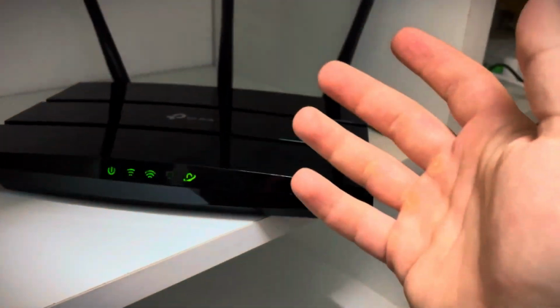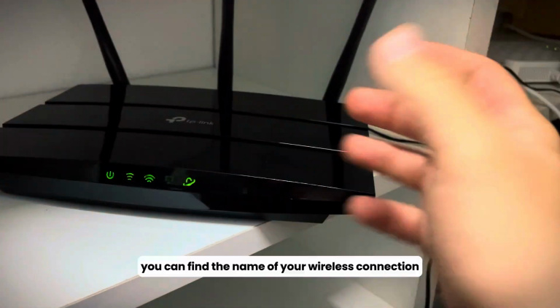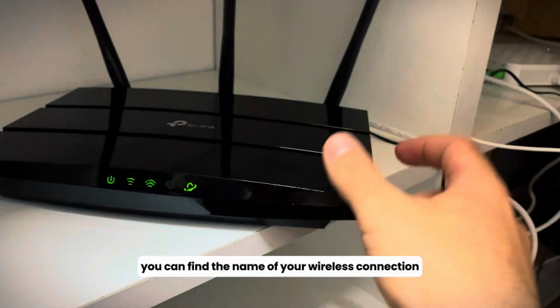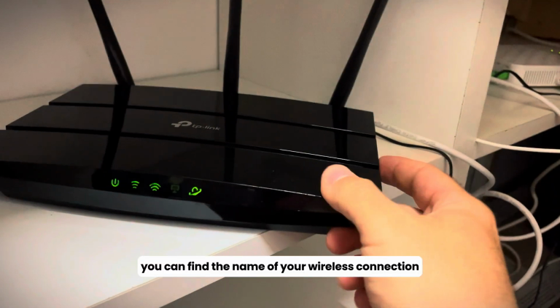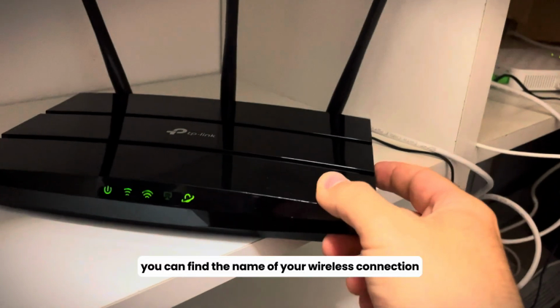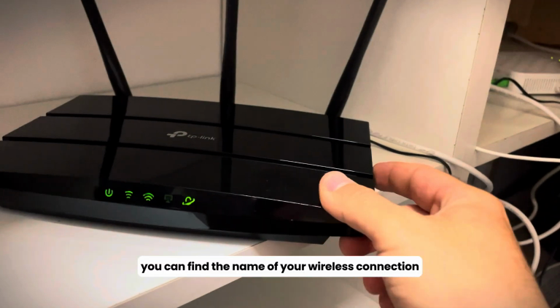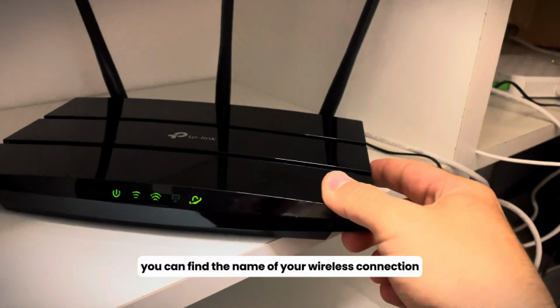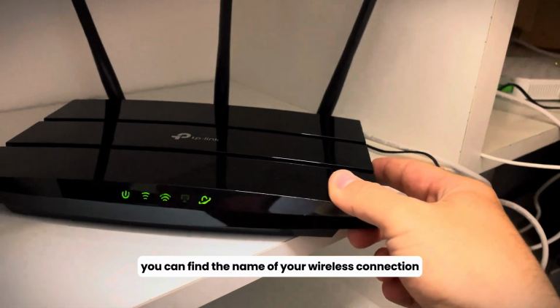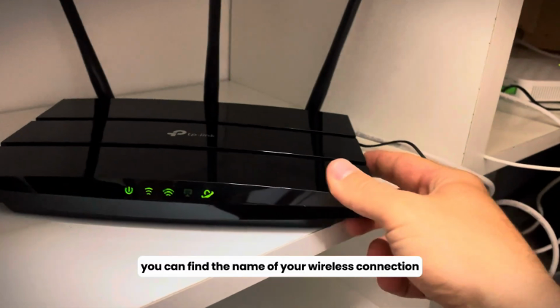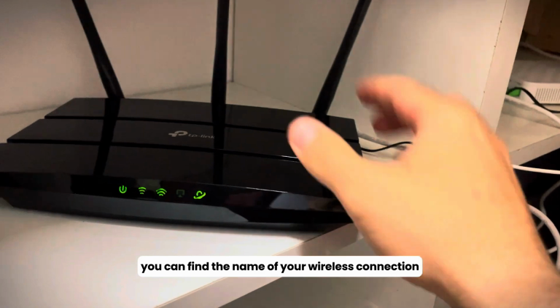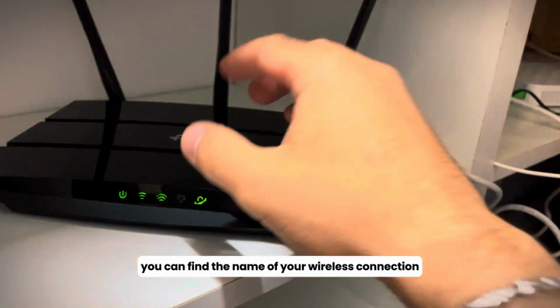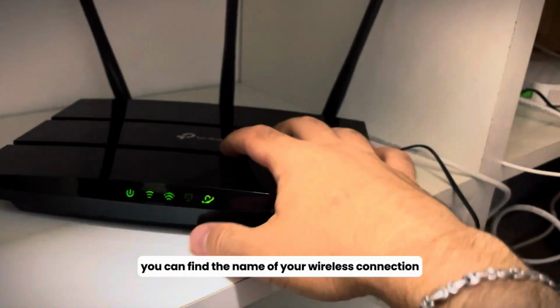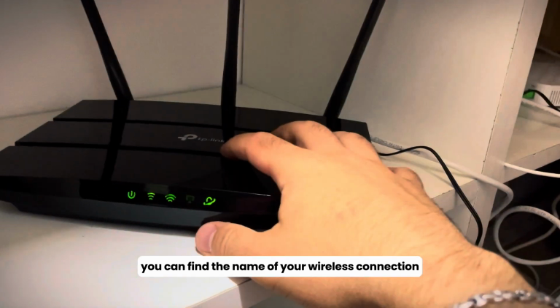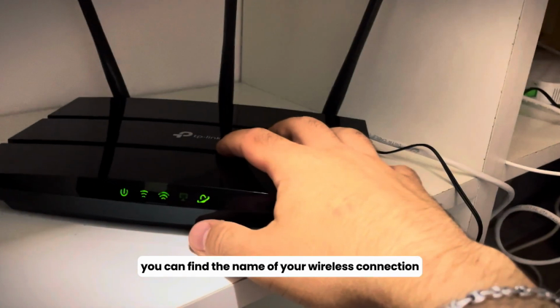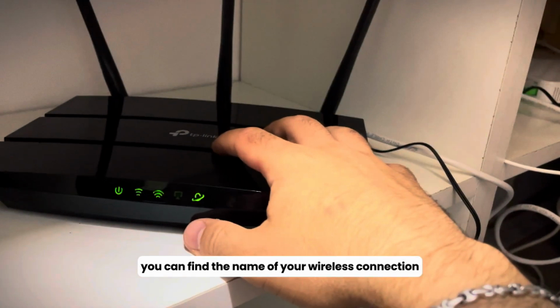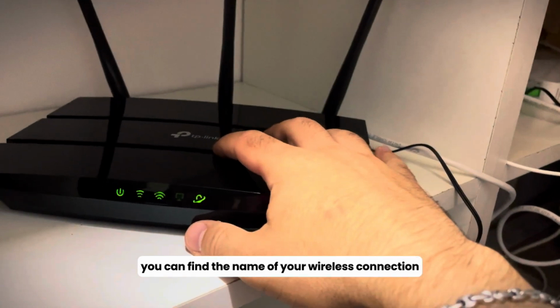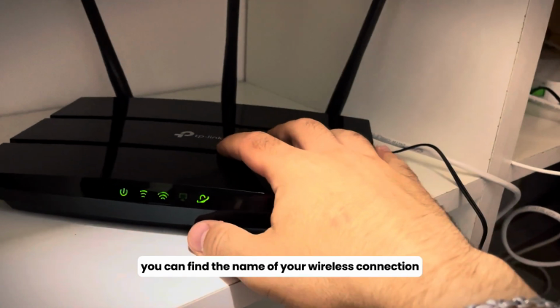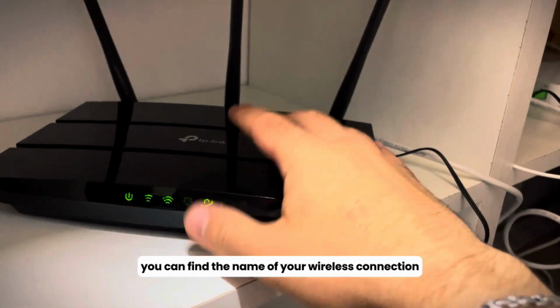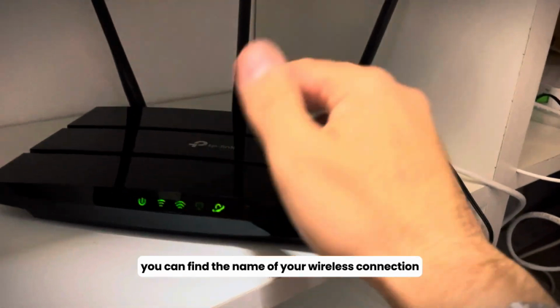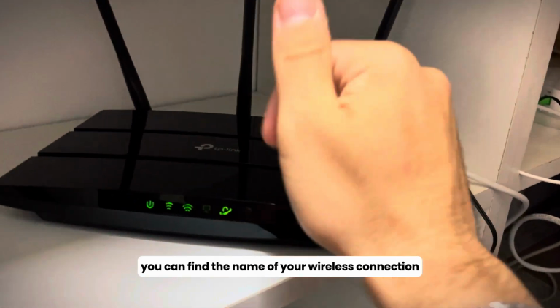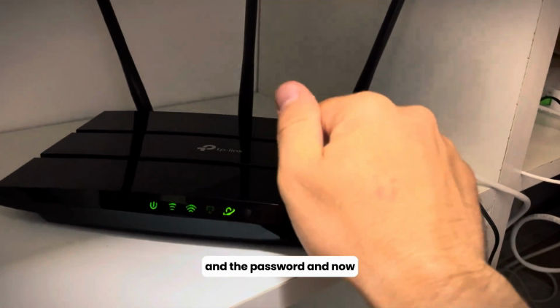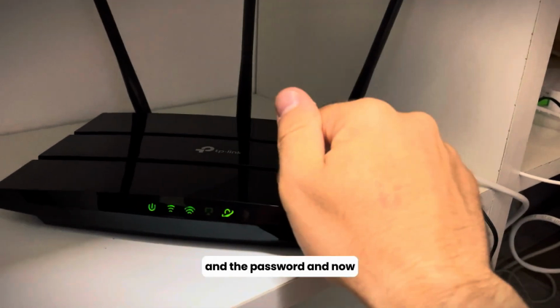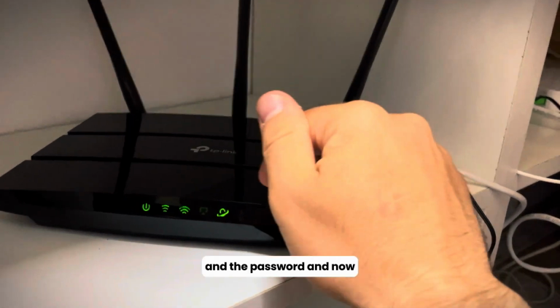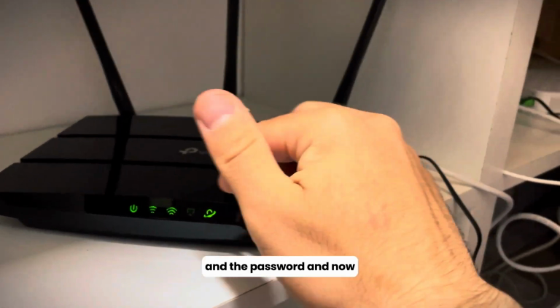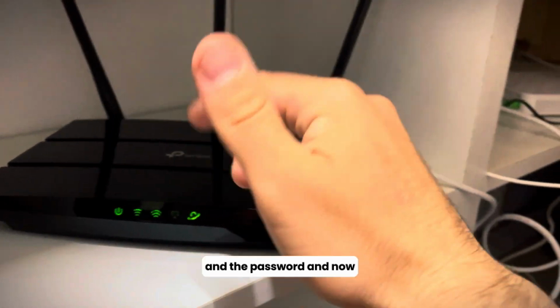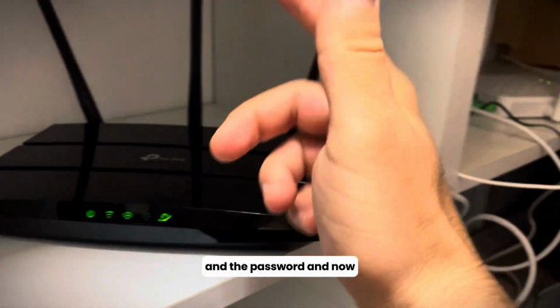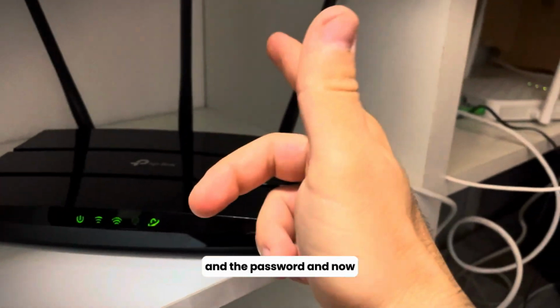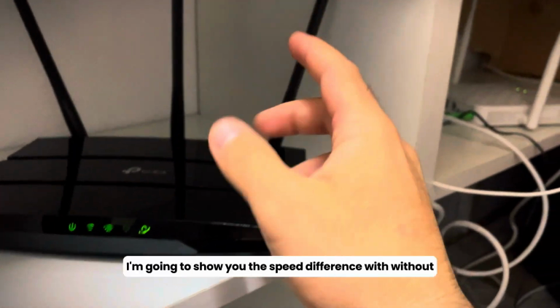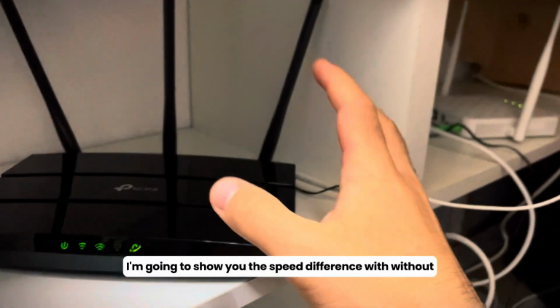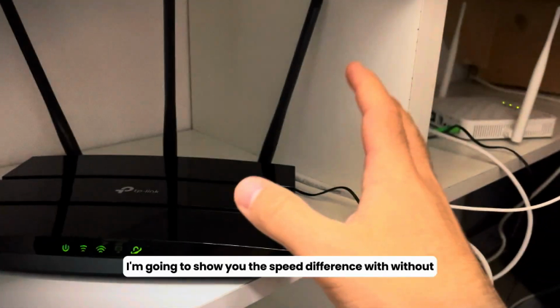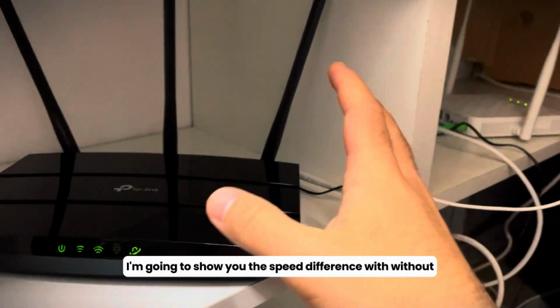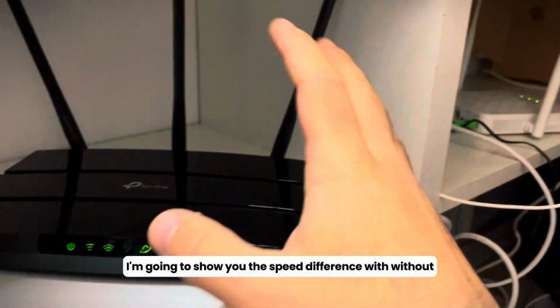On the bottom of the router you can find the name of your wireless connection and the password.